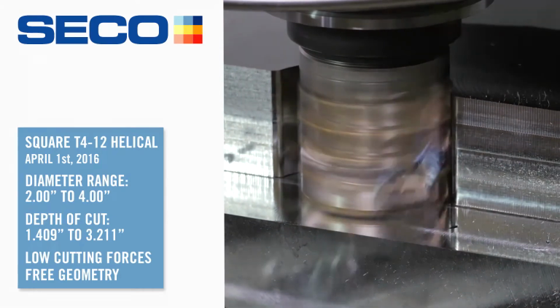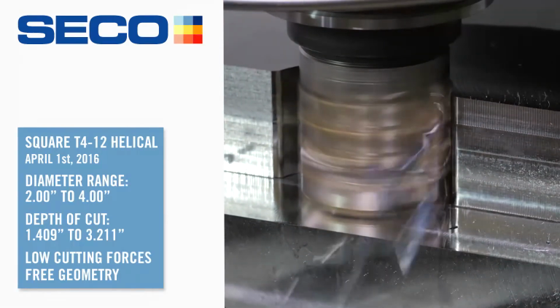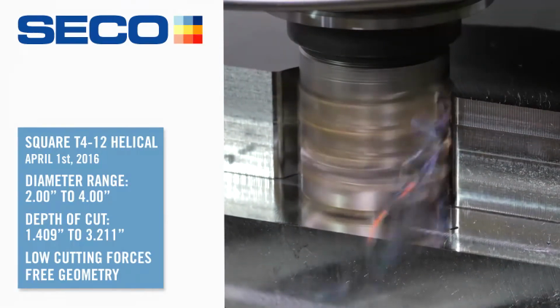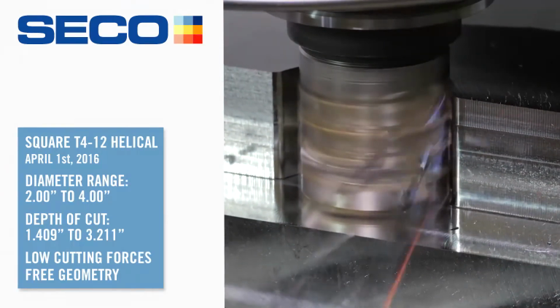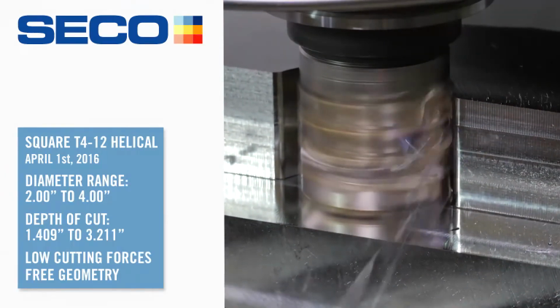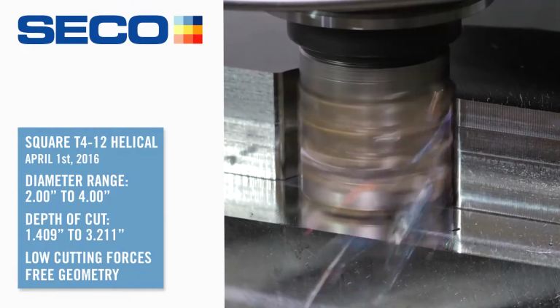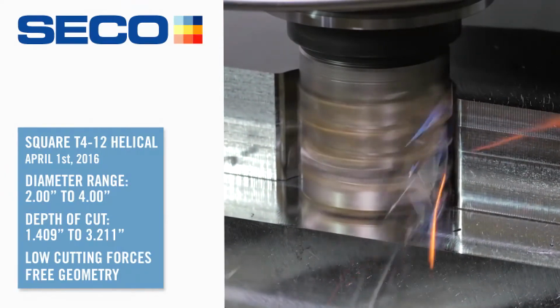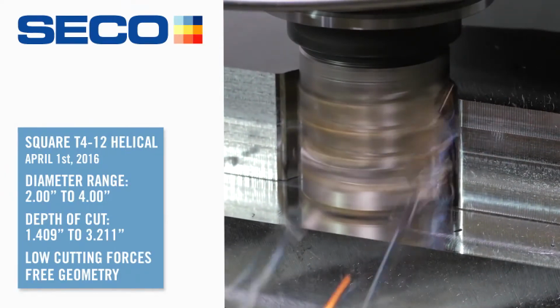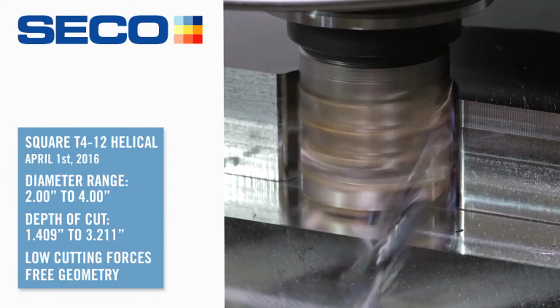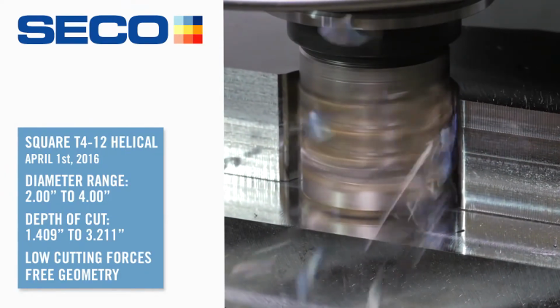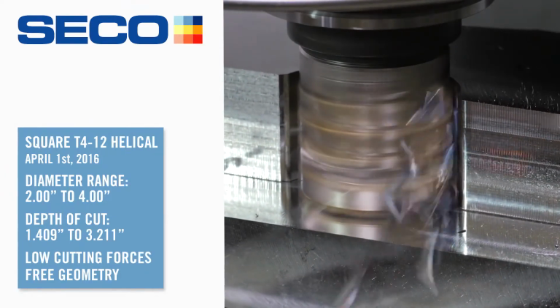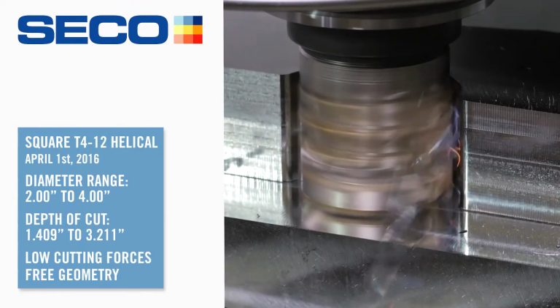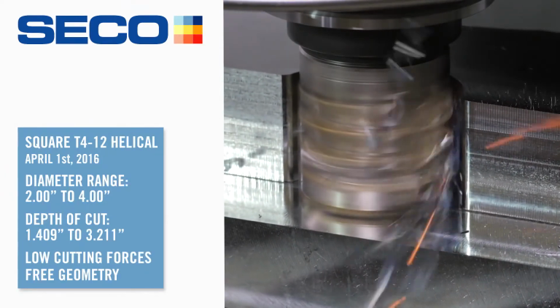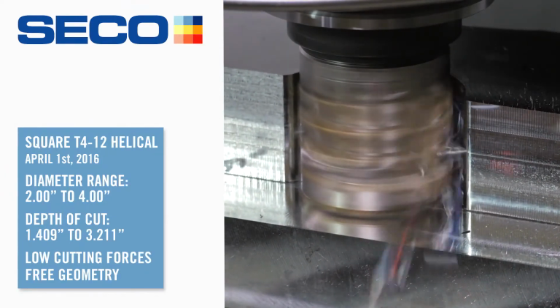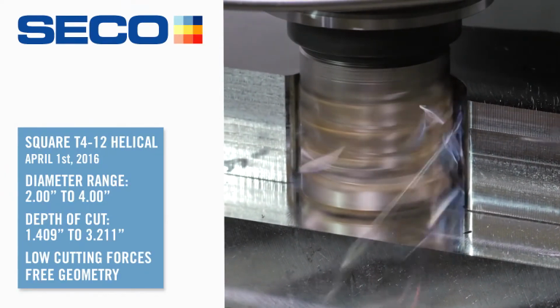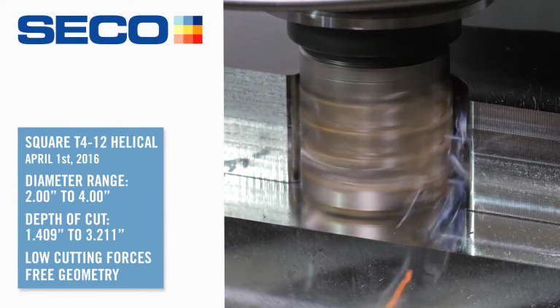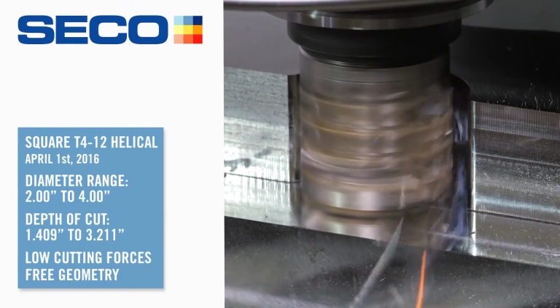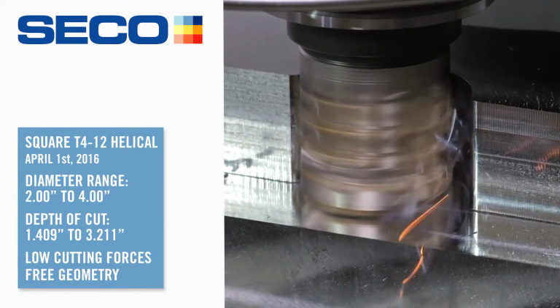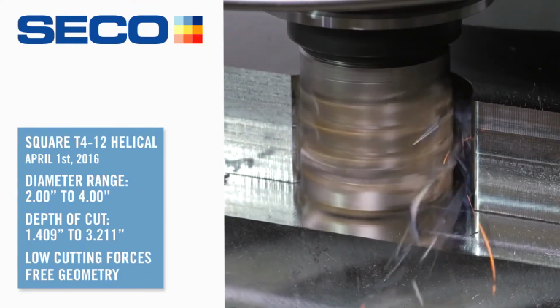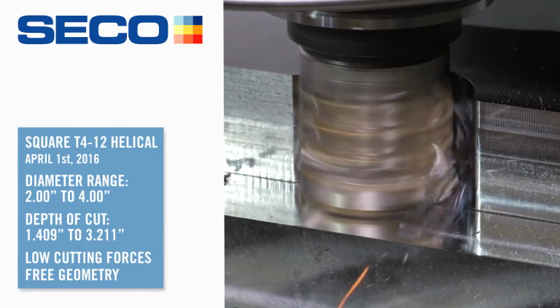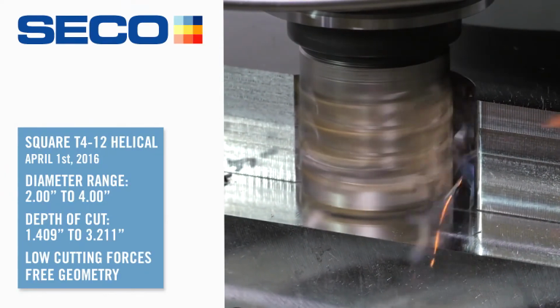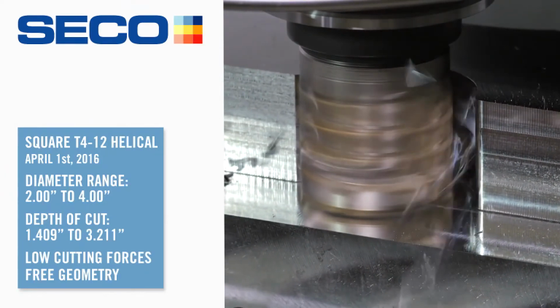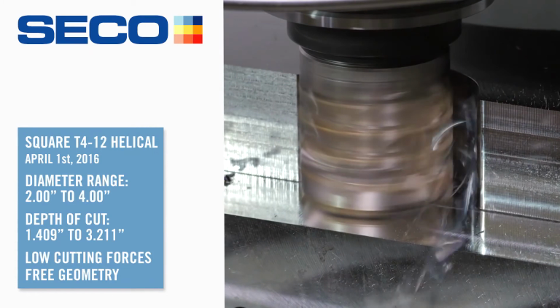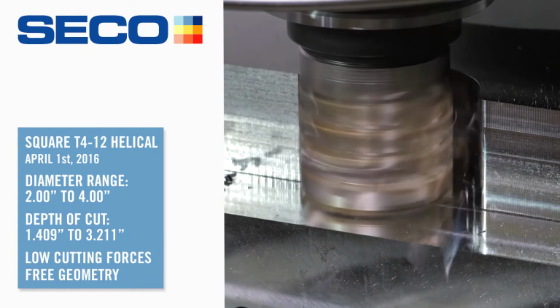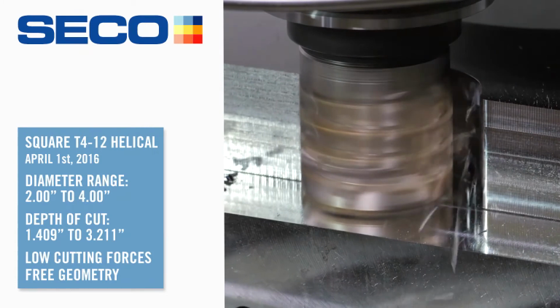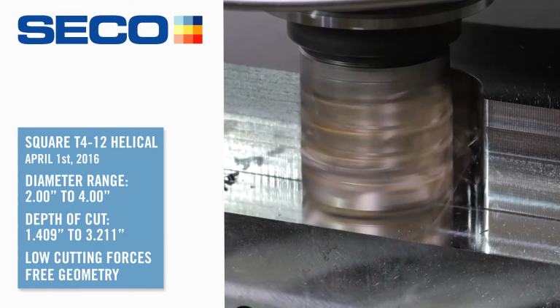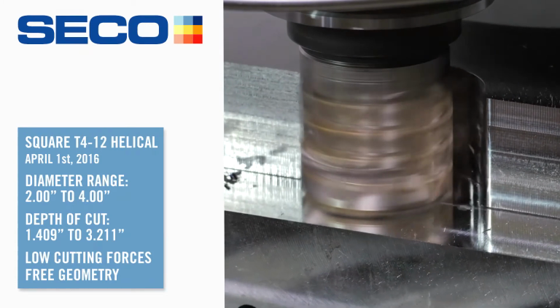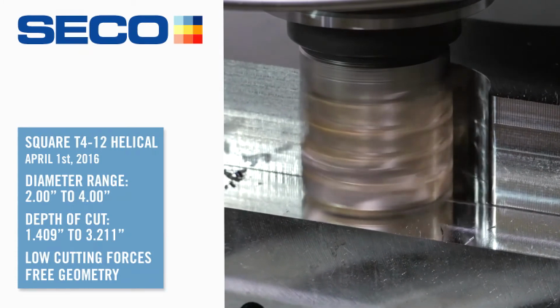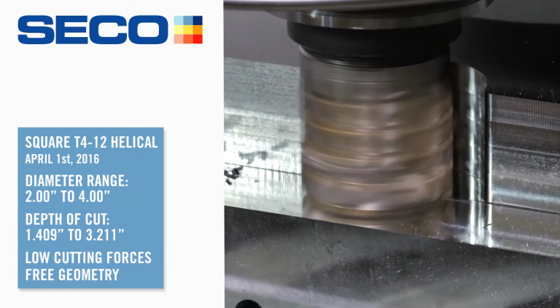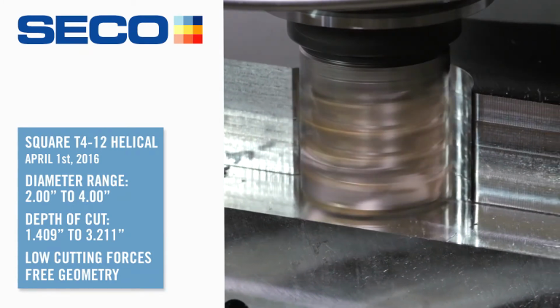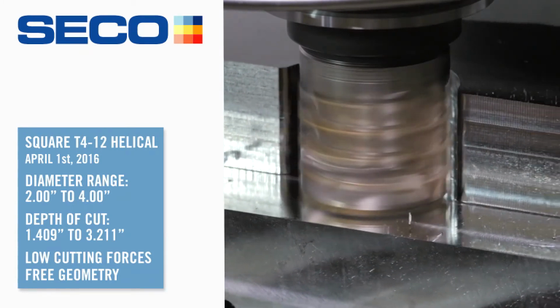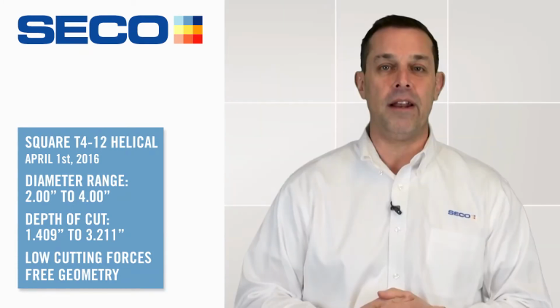The chip evacuates perfectly. I can't say enough about this. I'm super excited about it.